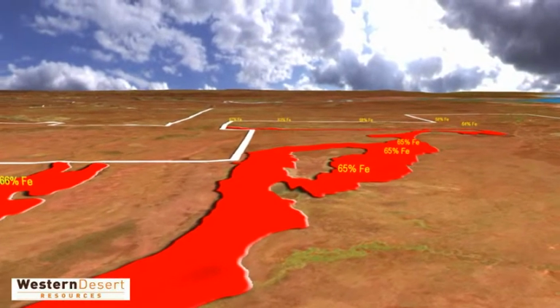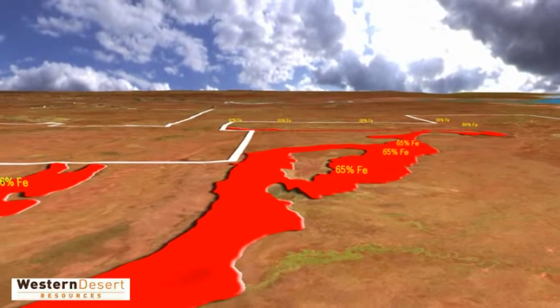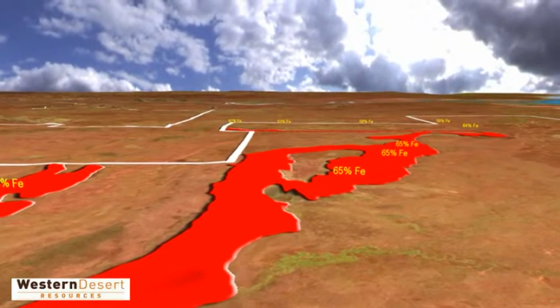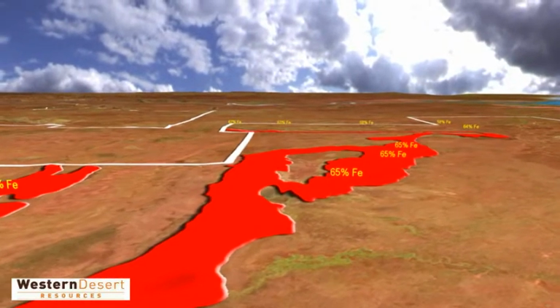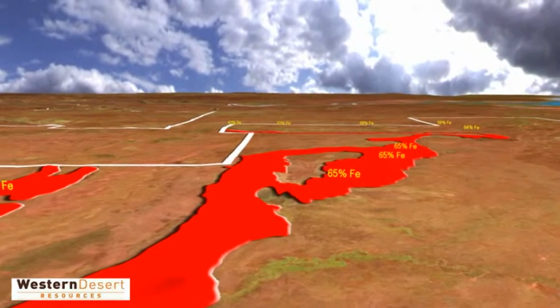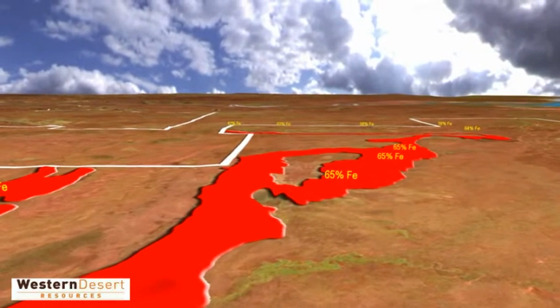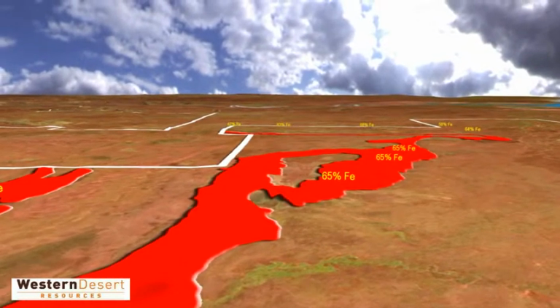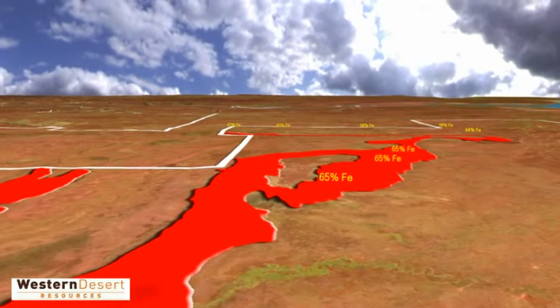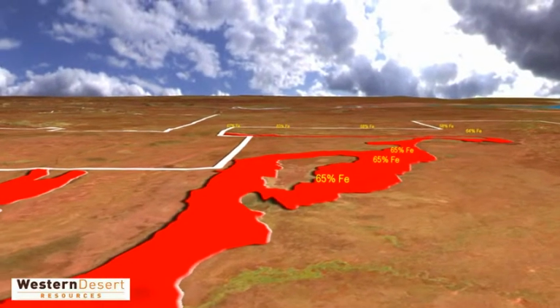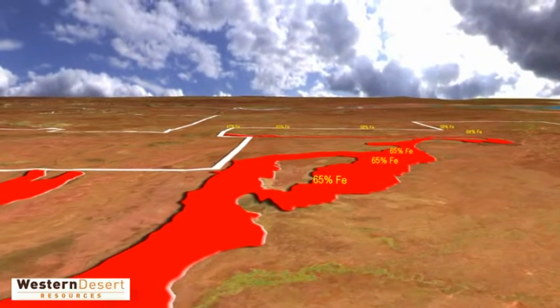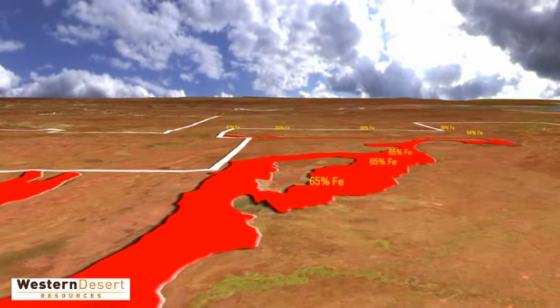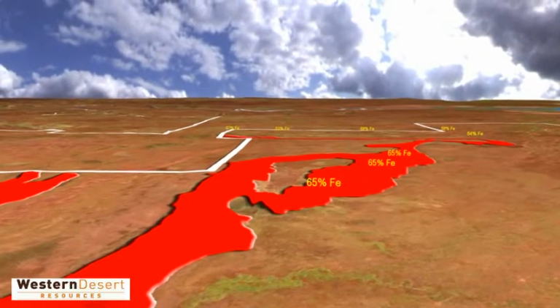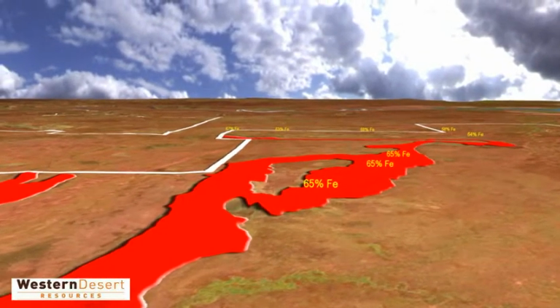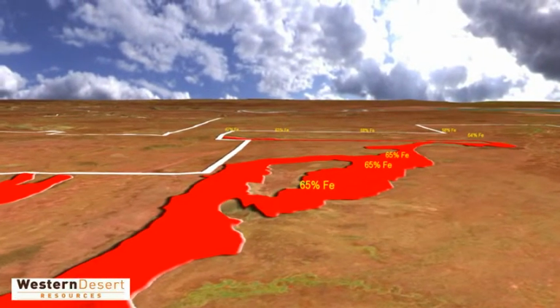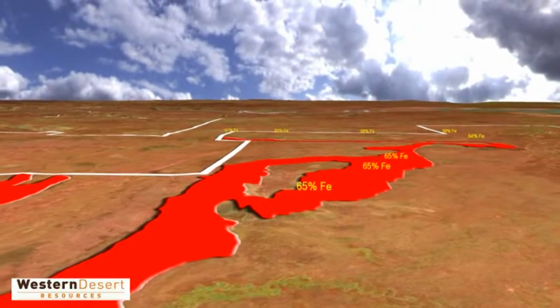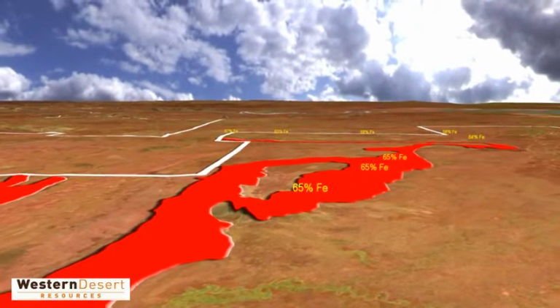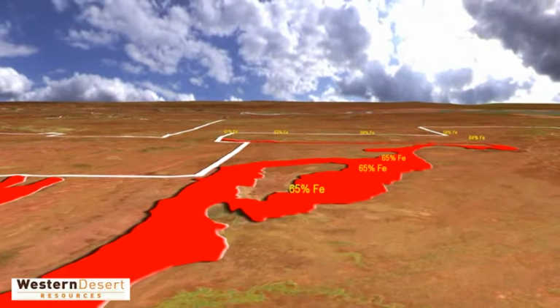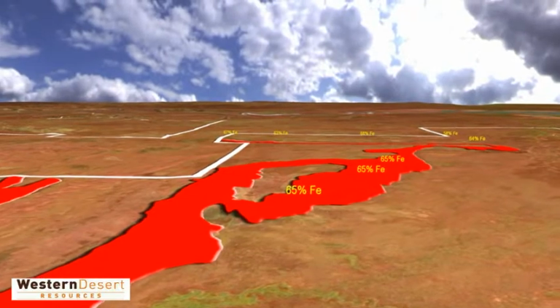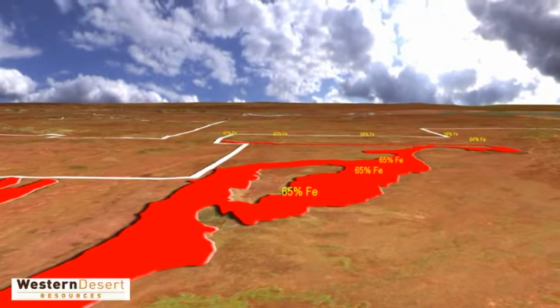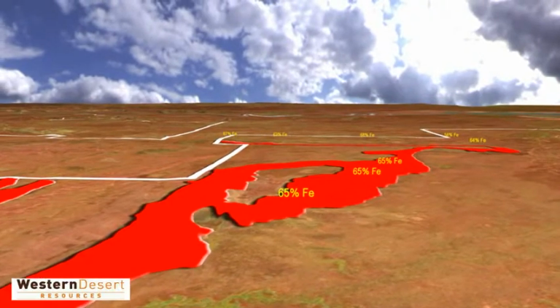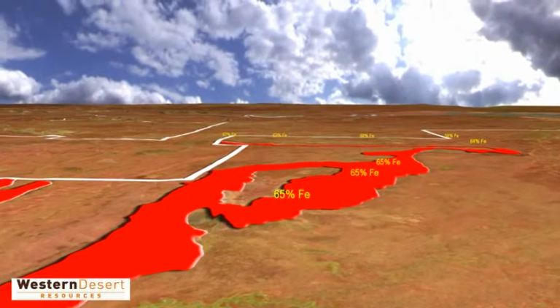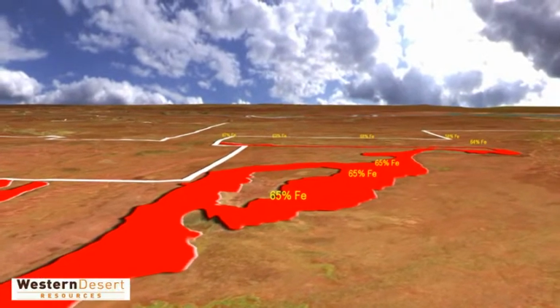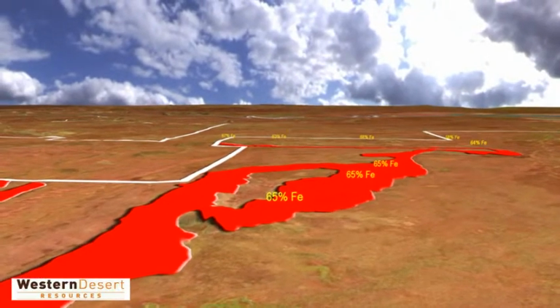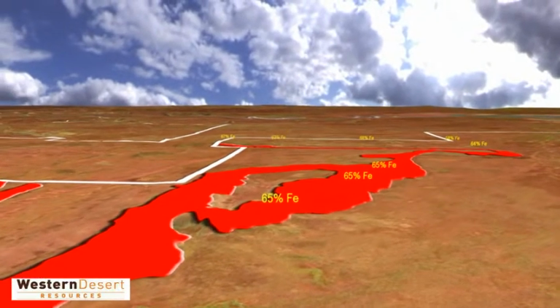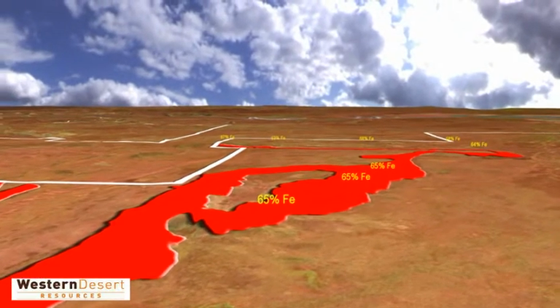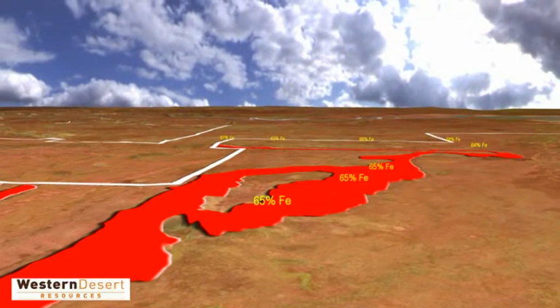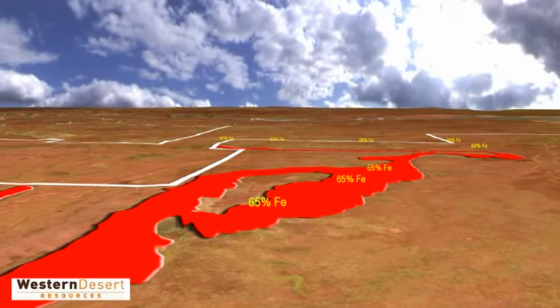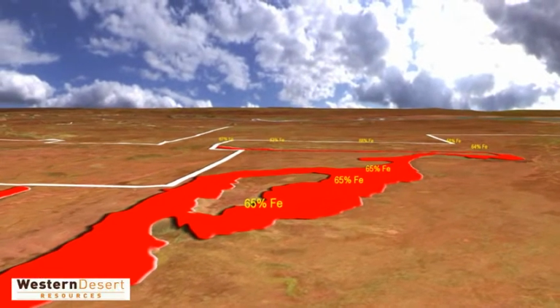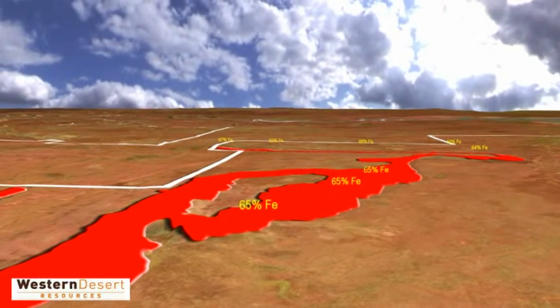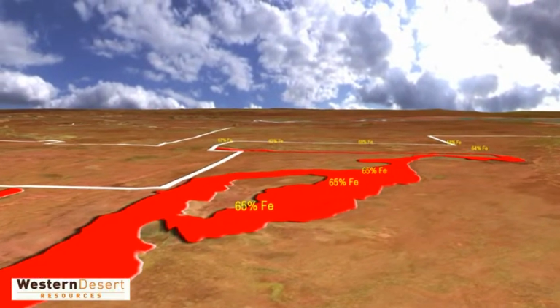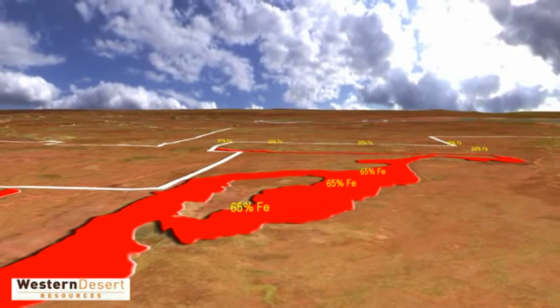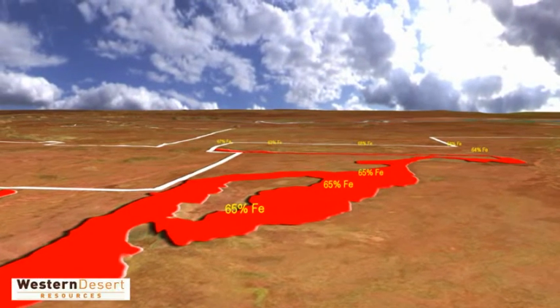At this stage, only 20% of the outcrop area has been drill-tested. However, five deposits have already been outlined.